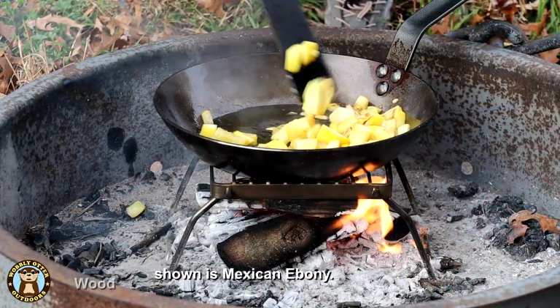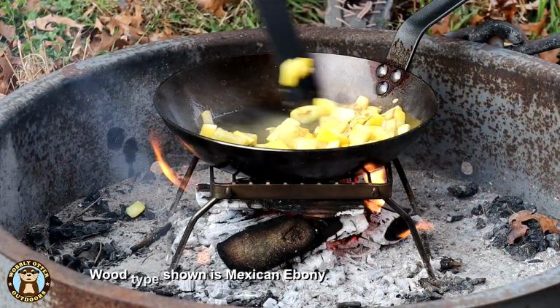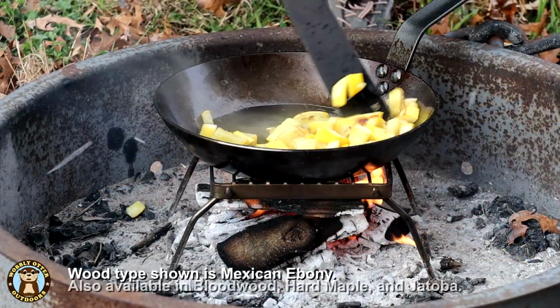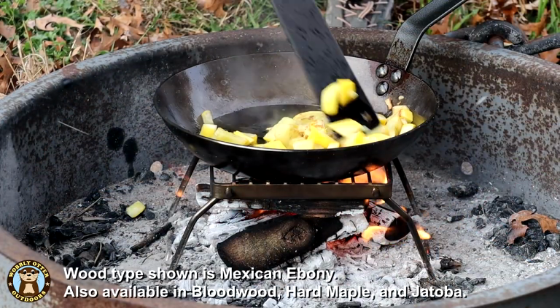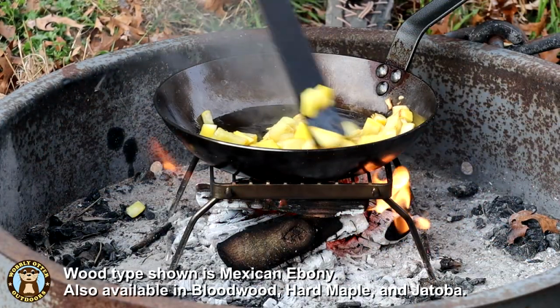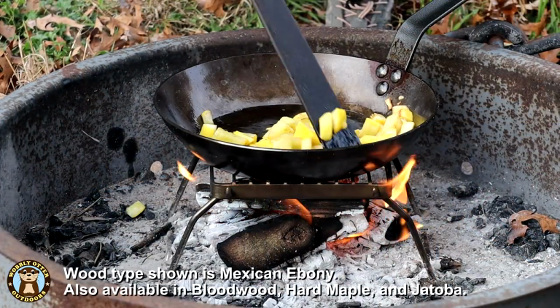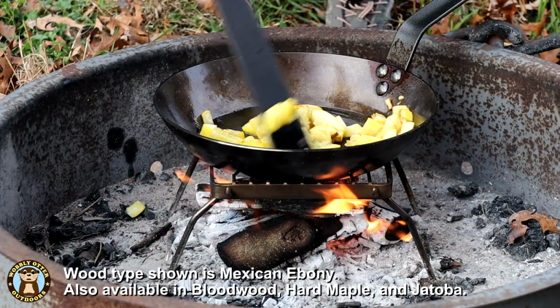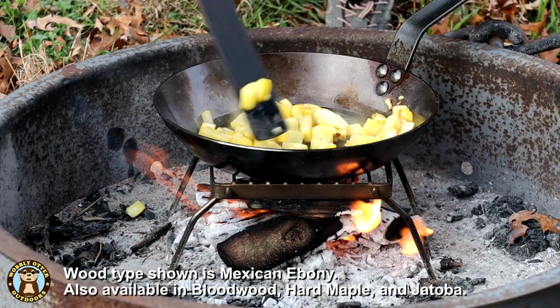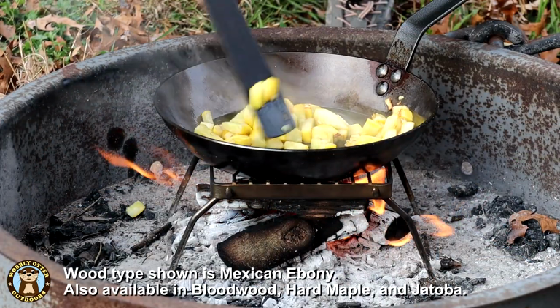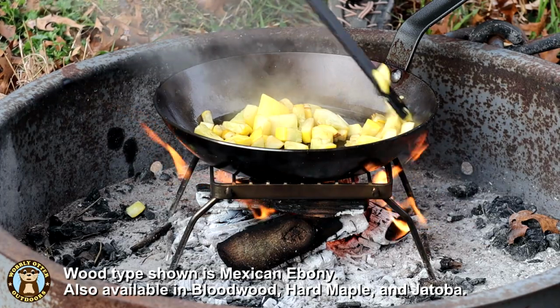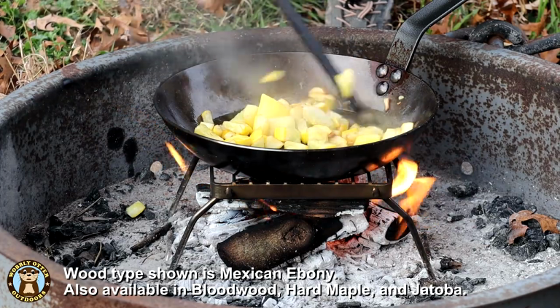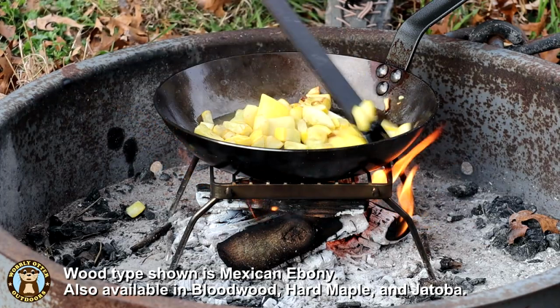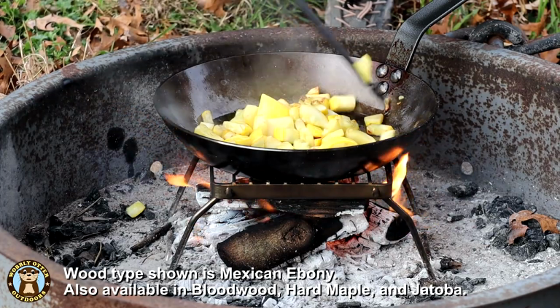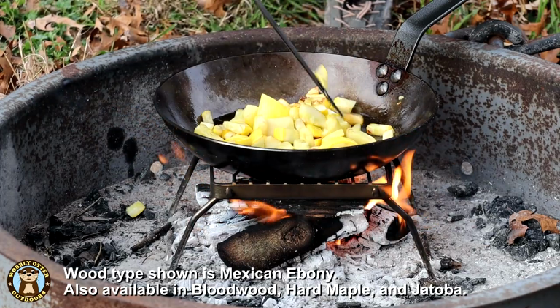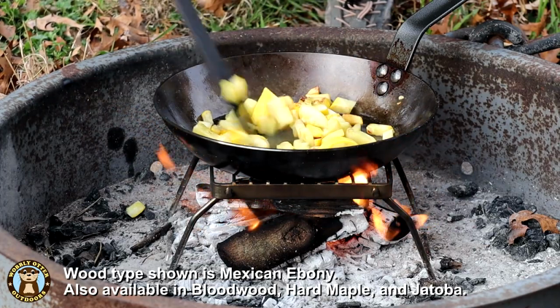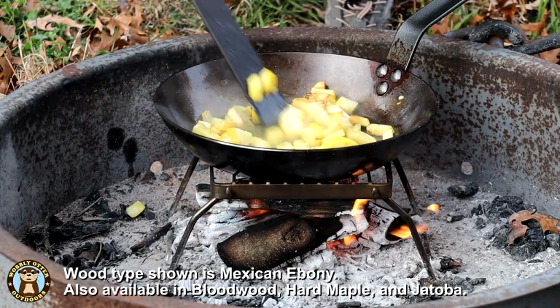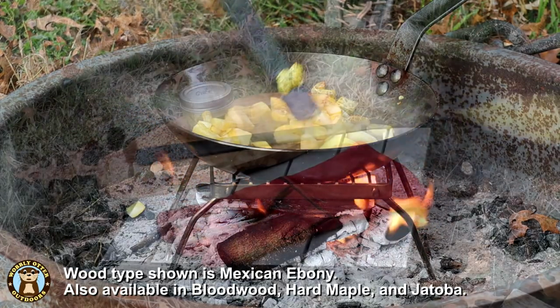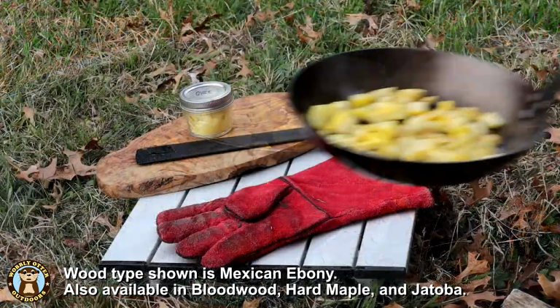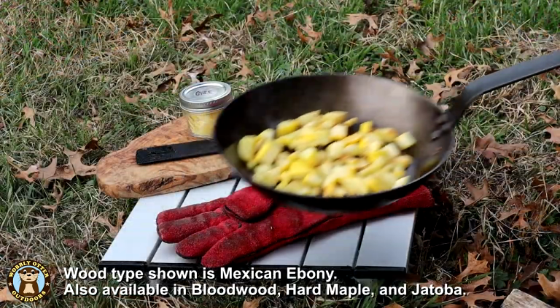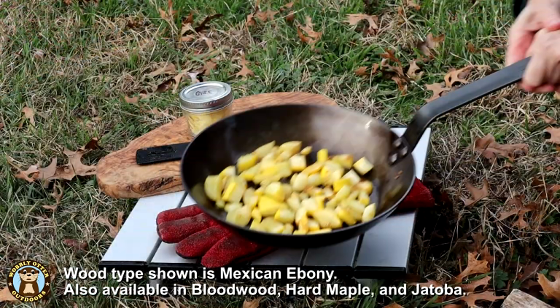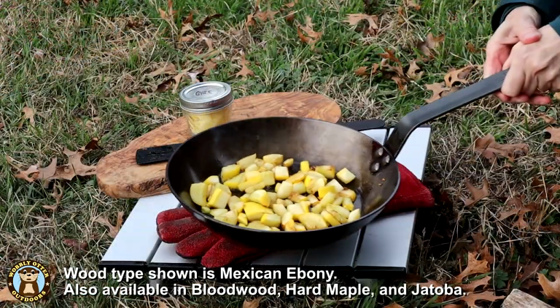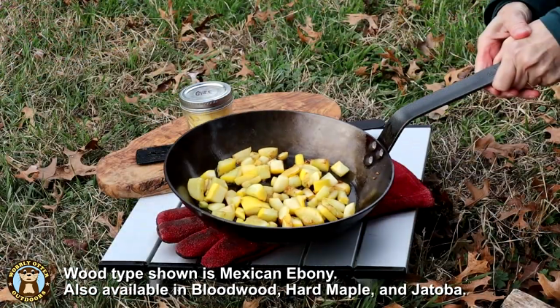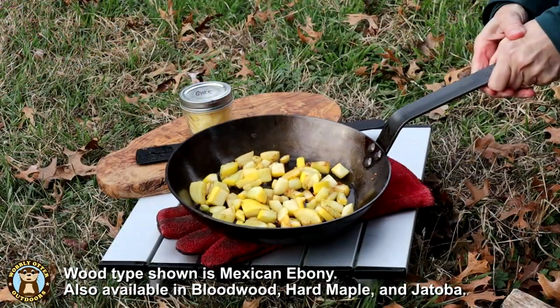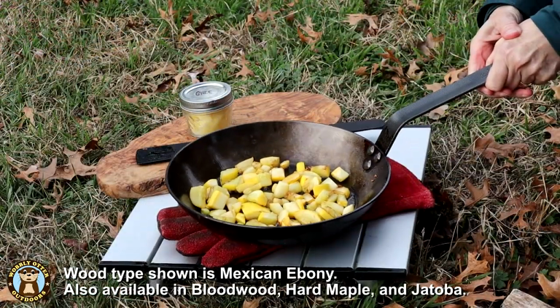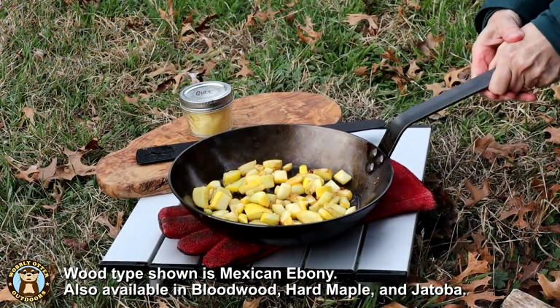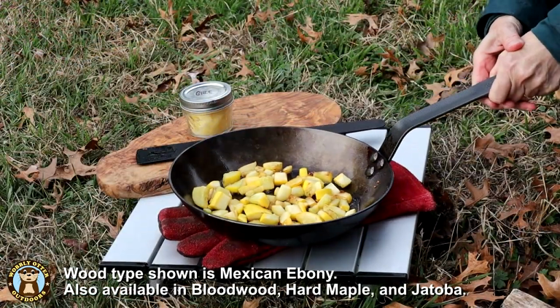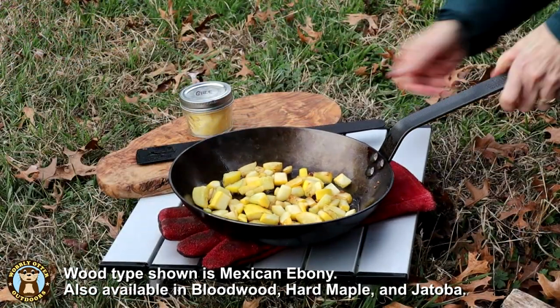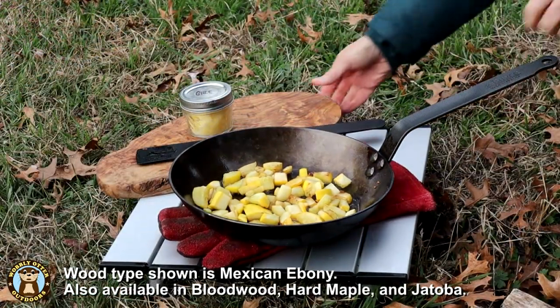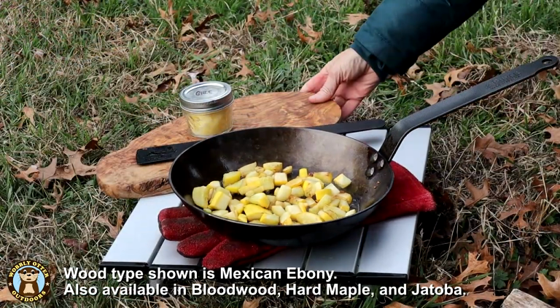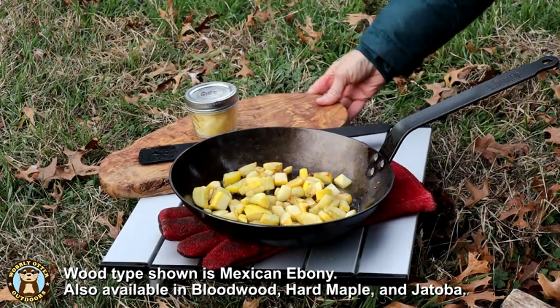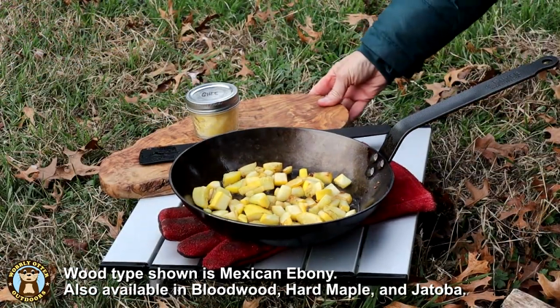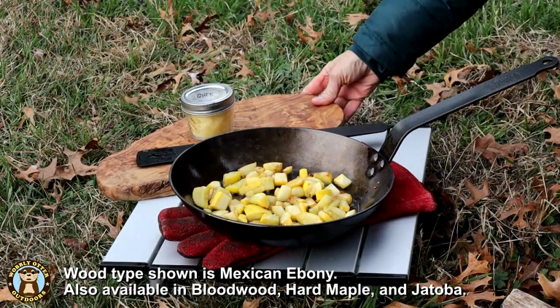These large spatulas are Mexican ebony. Other woods are available: bloodwood, hardwood maple, and jatoba.